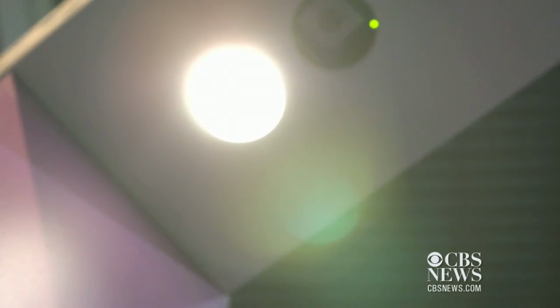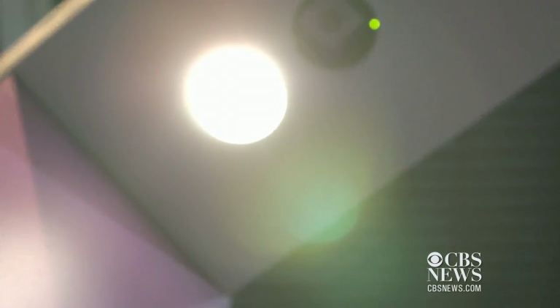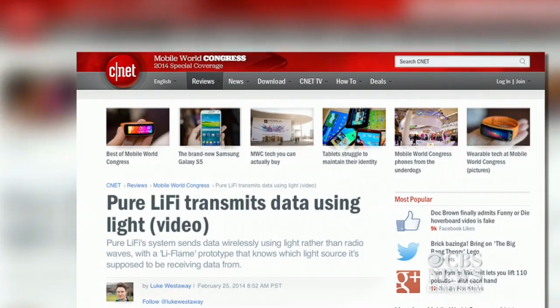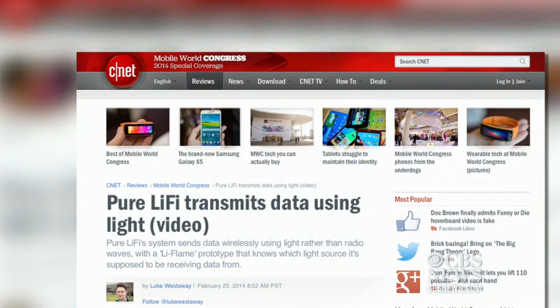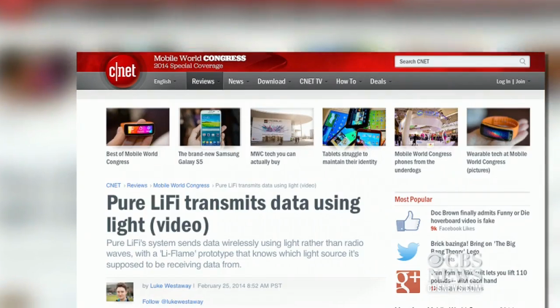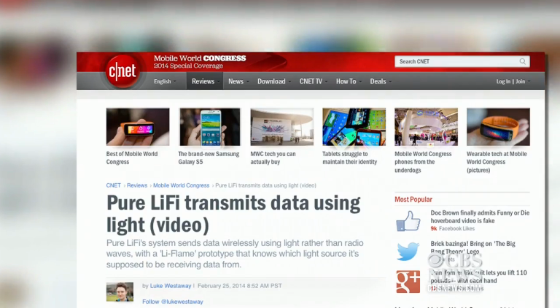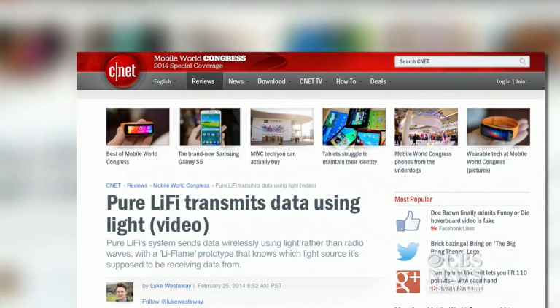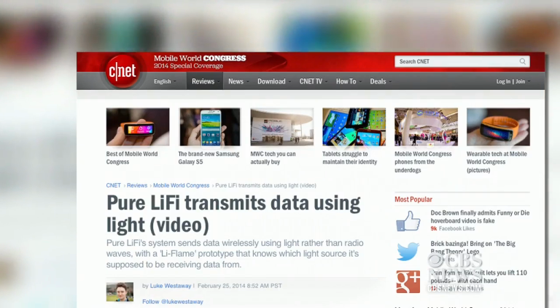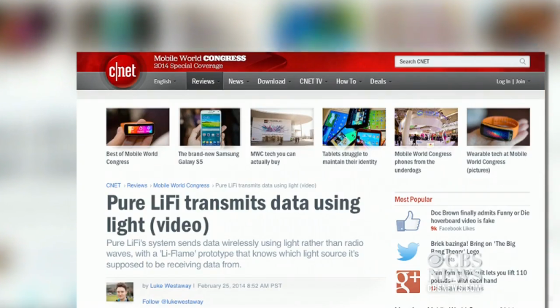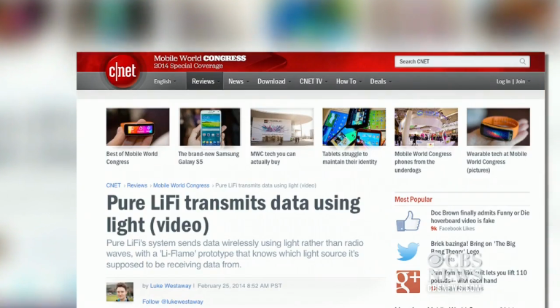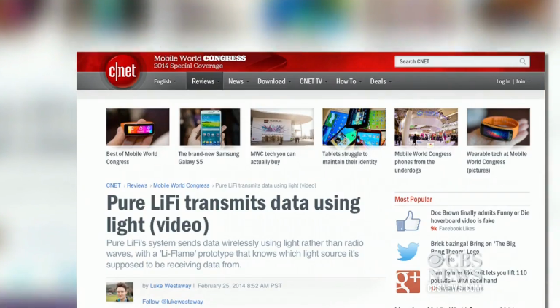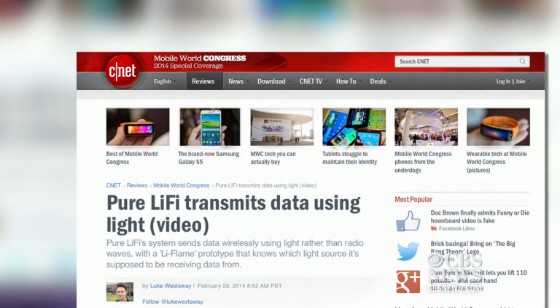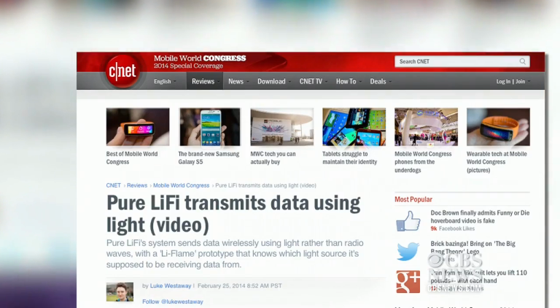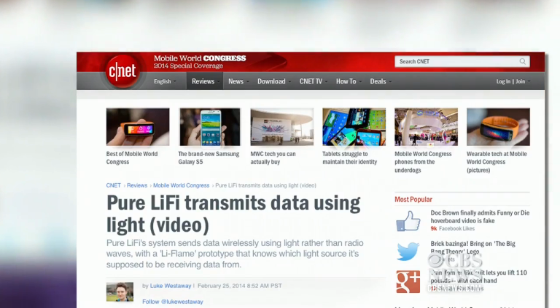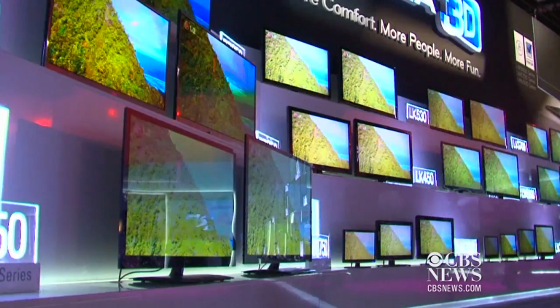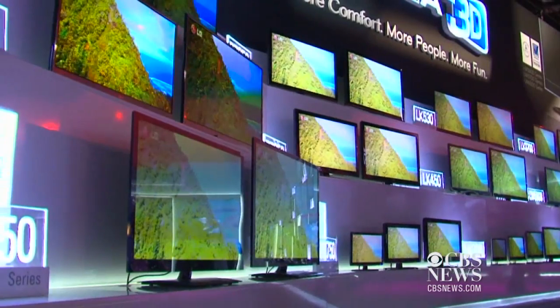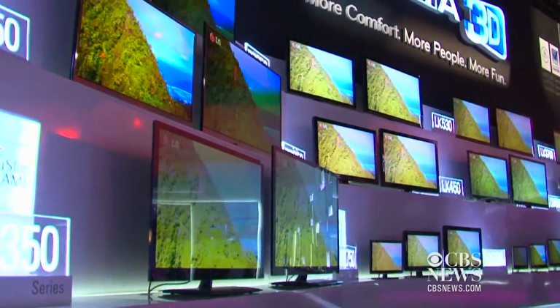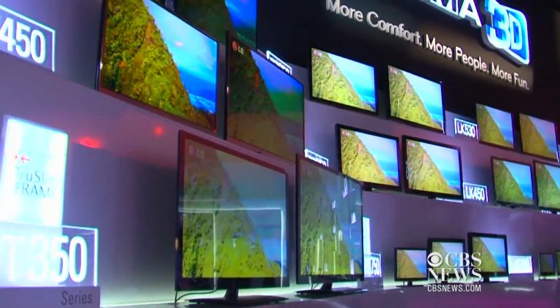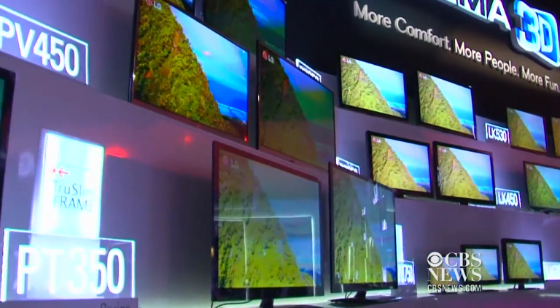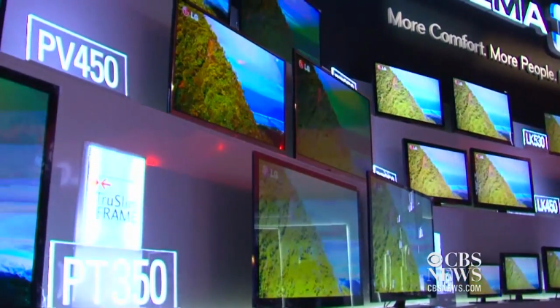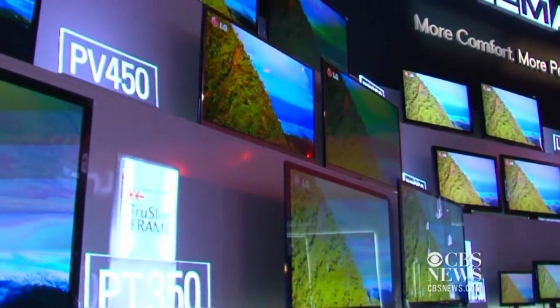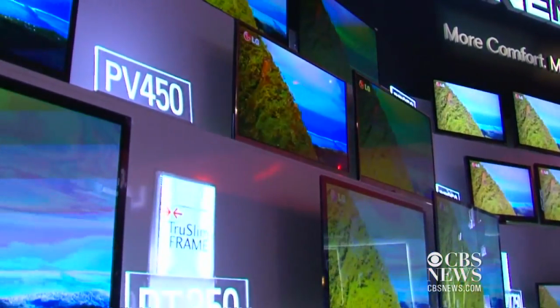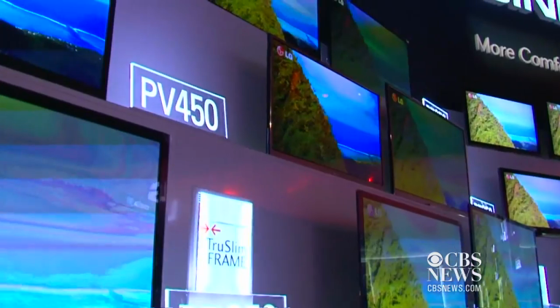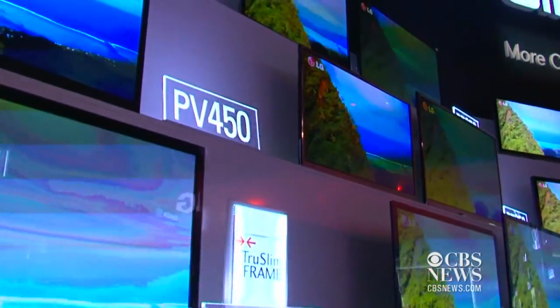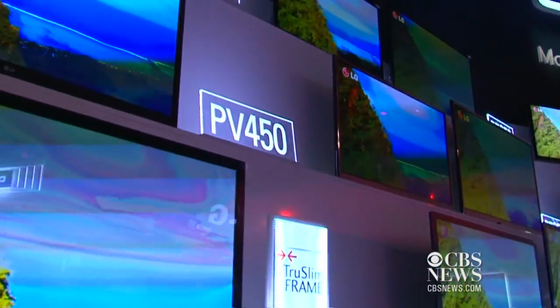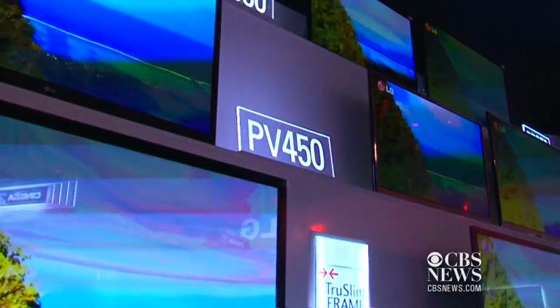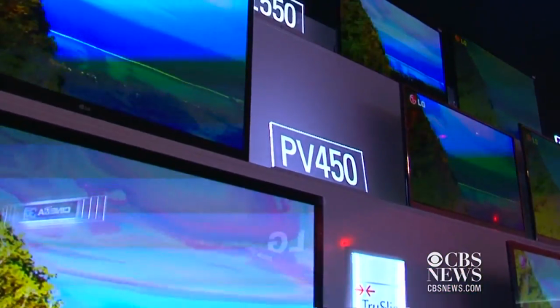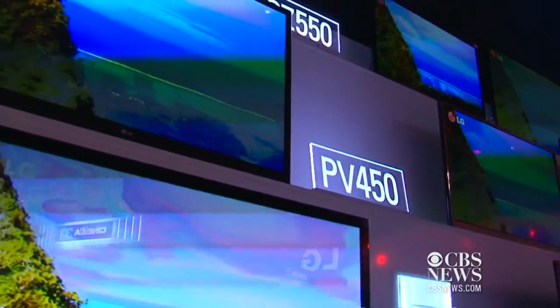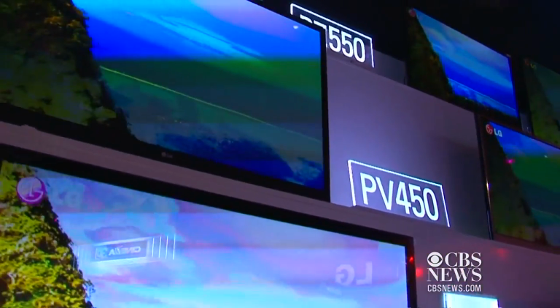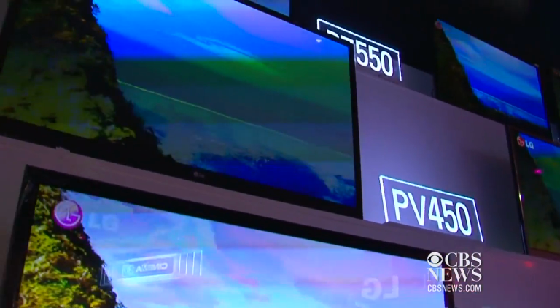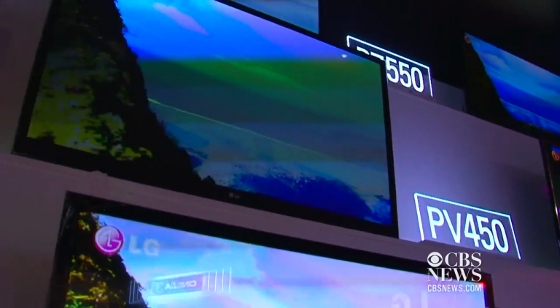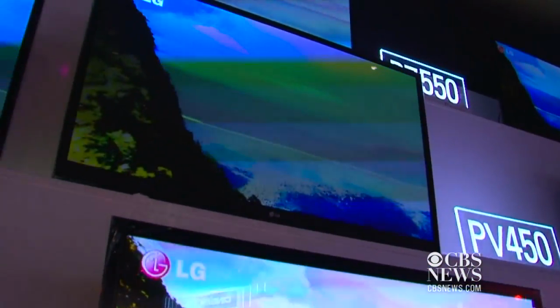For the latest tech news, go to CNET.com. In San Francisco, I'm Kara Seboy, CNET.com for CBS News.